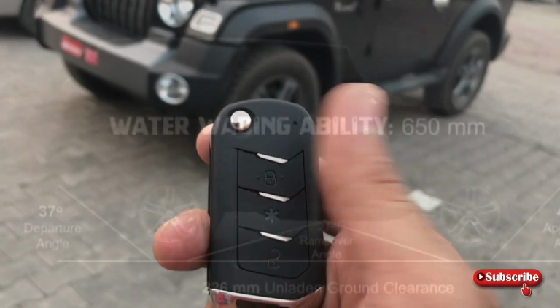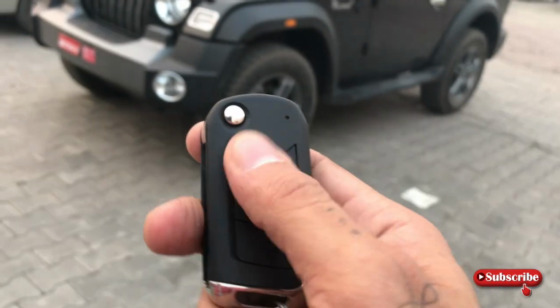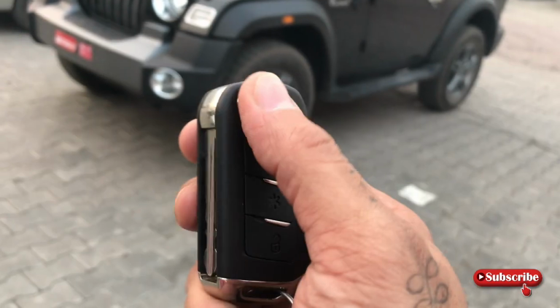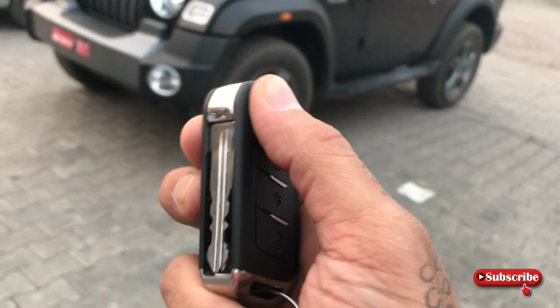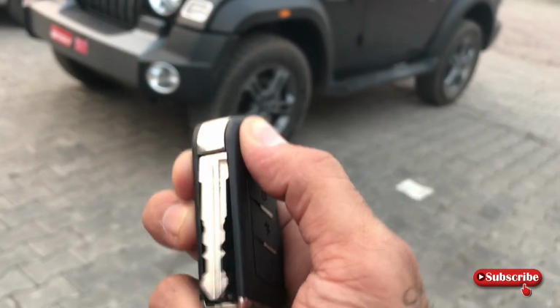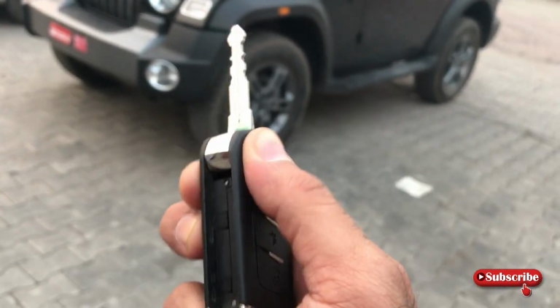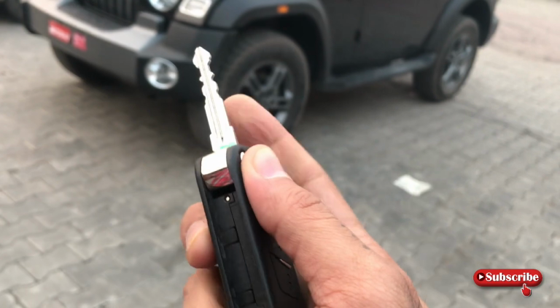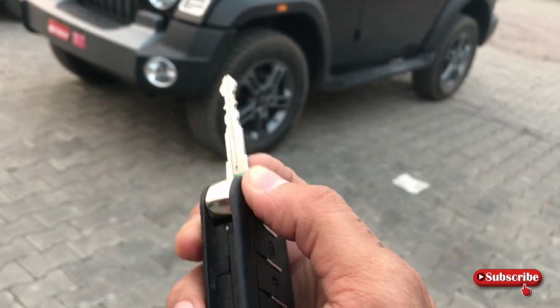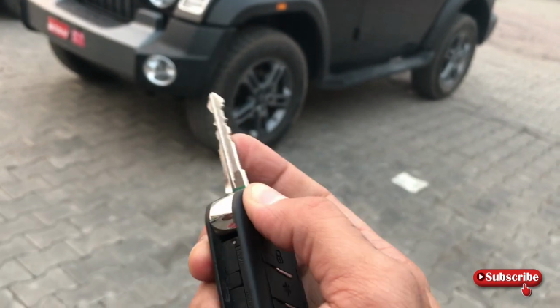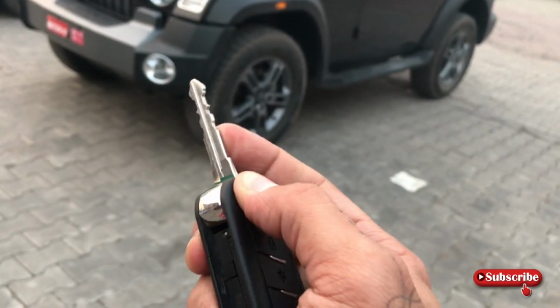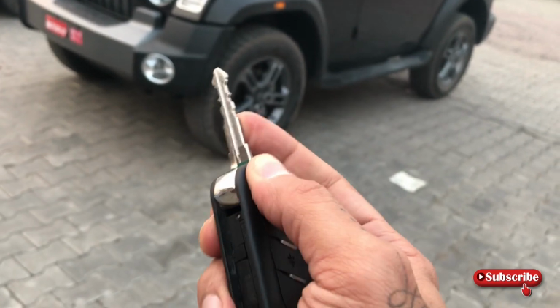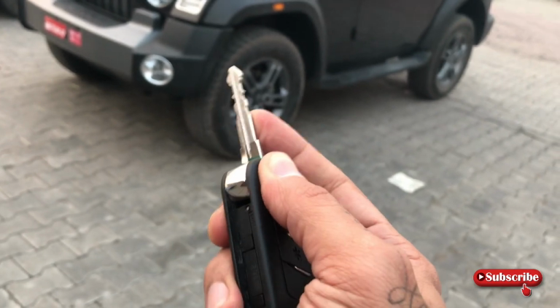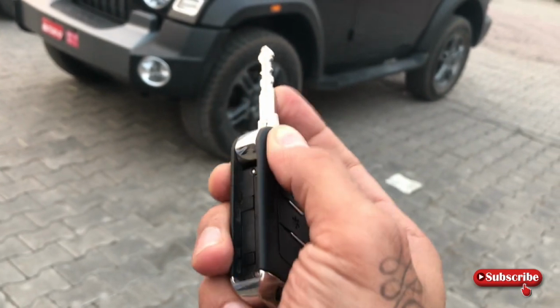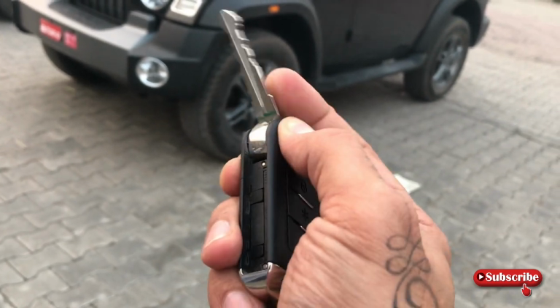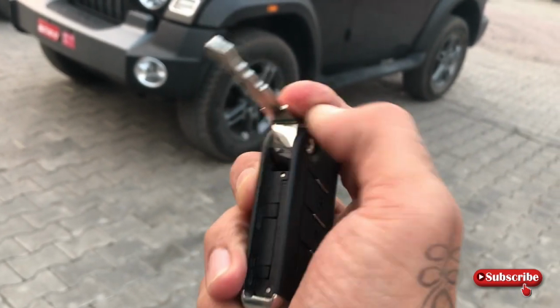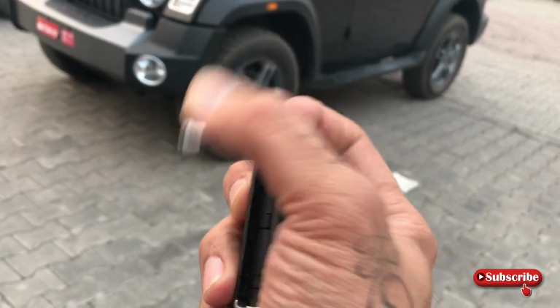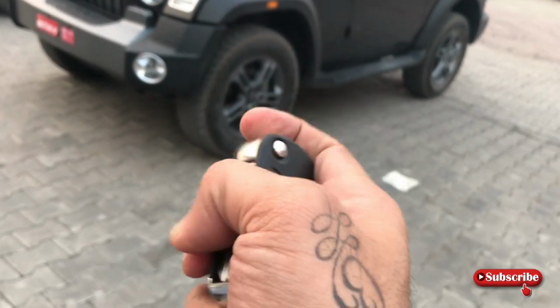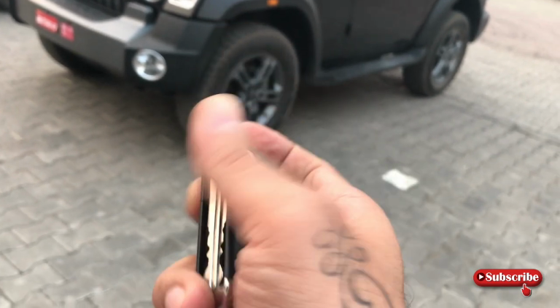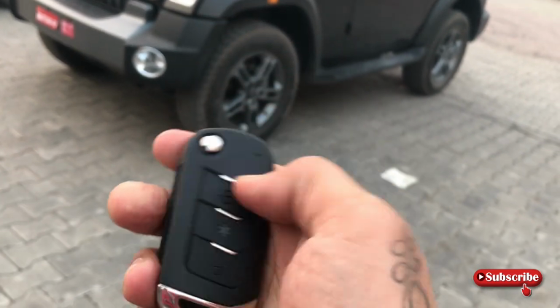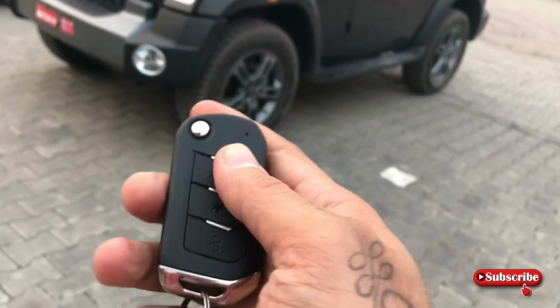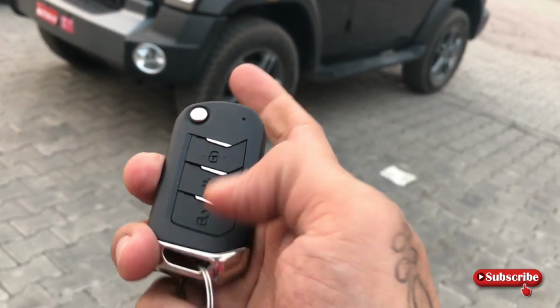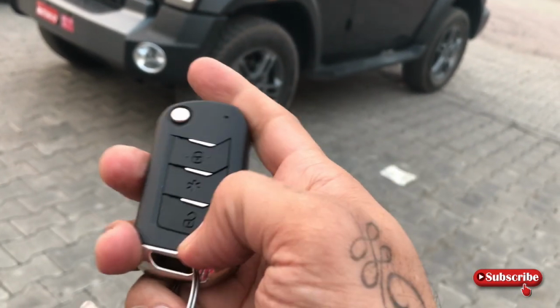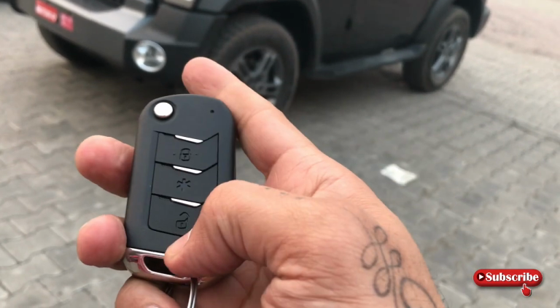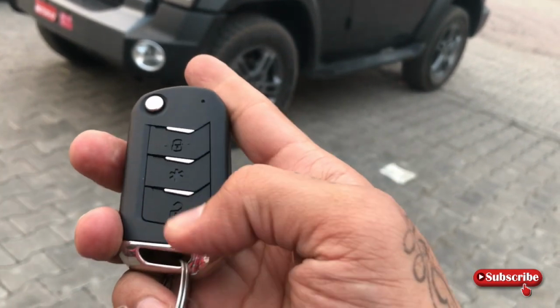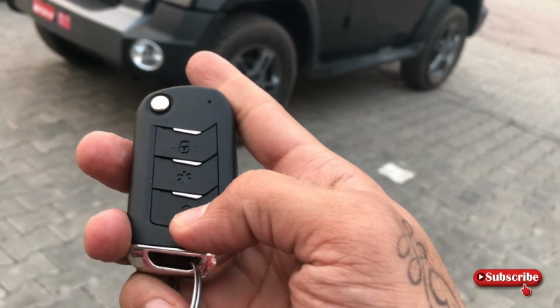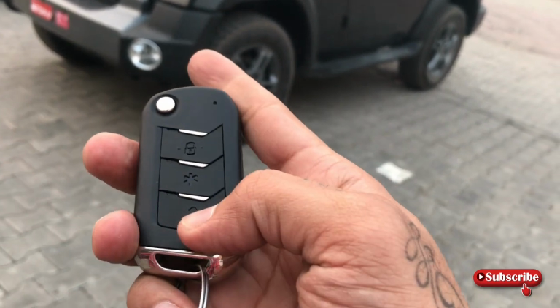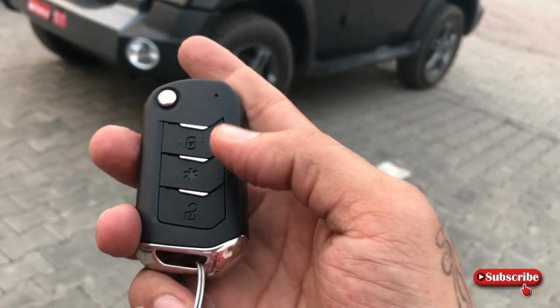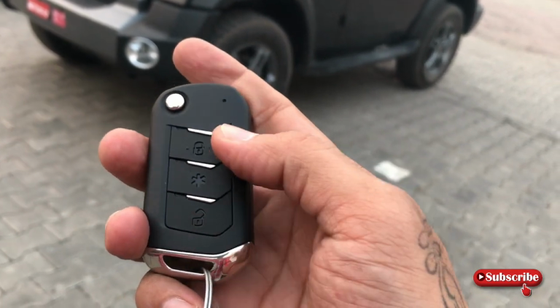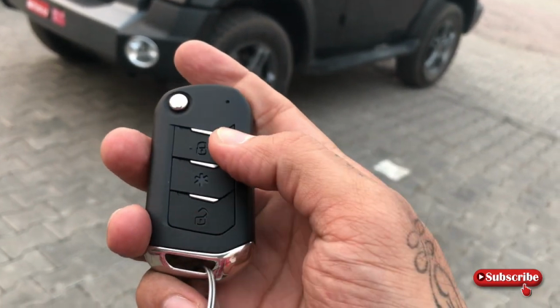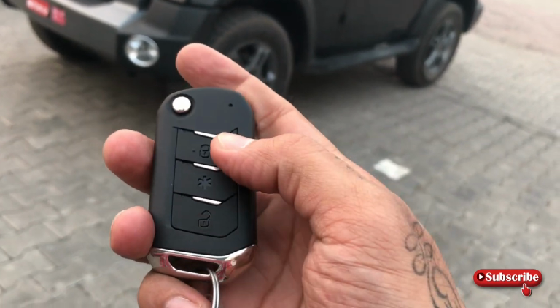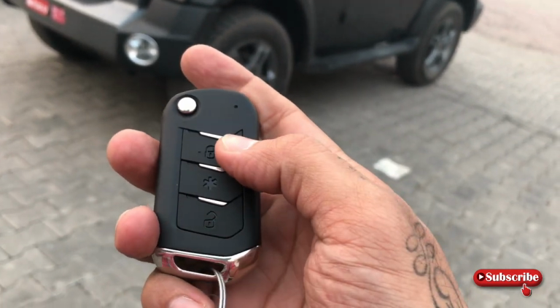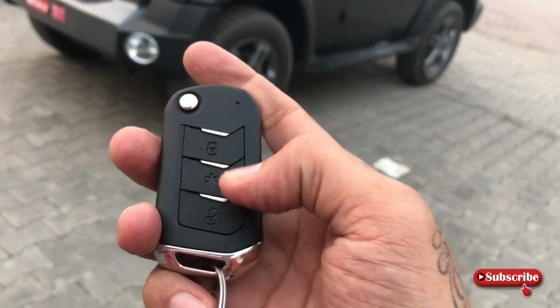तो this is the folding — इसके अंदर आपको मिलेगा option unlock का और lock का।